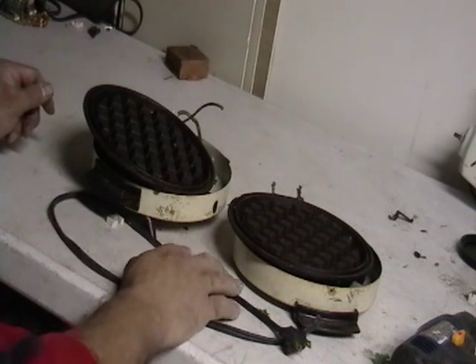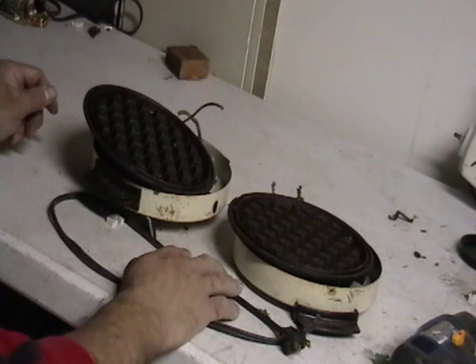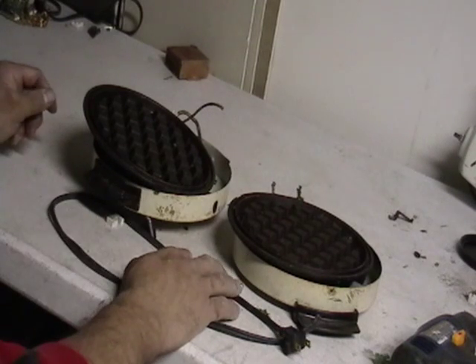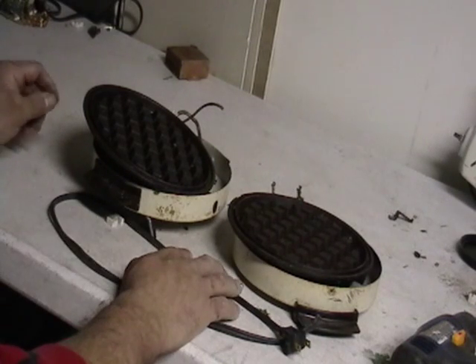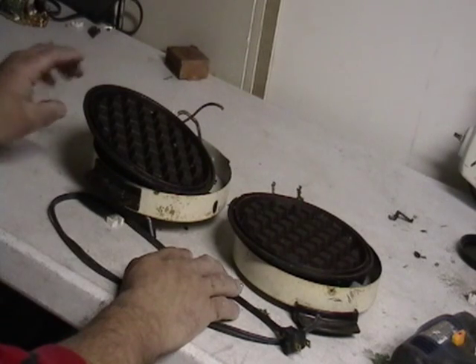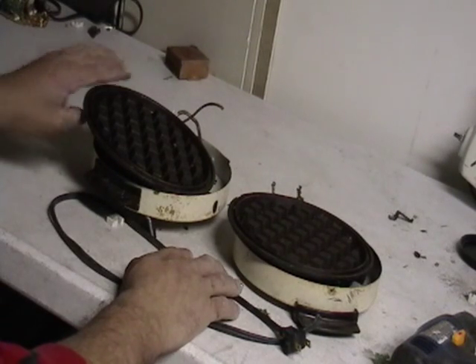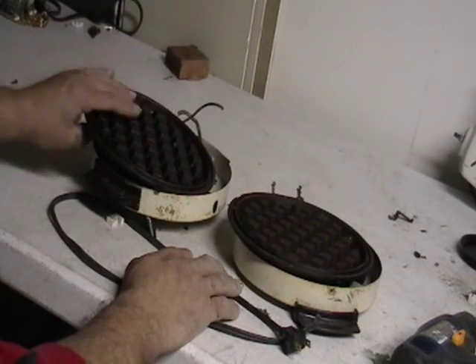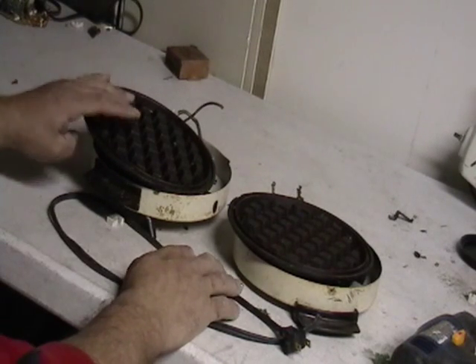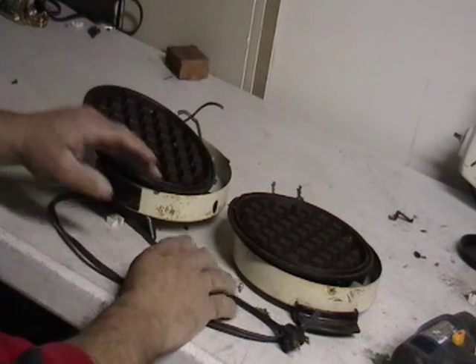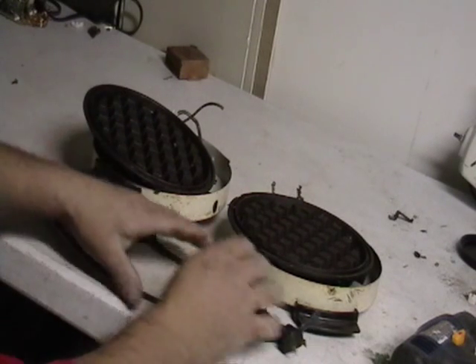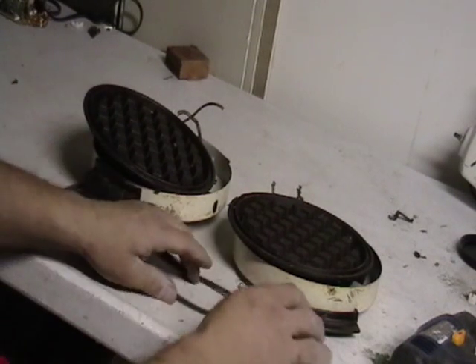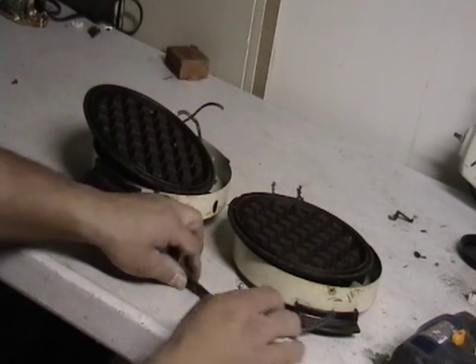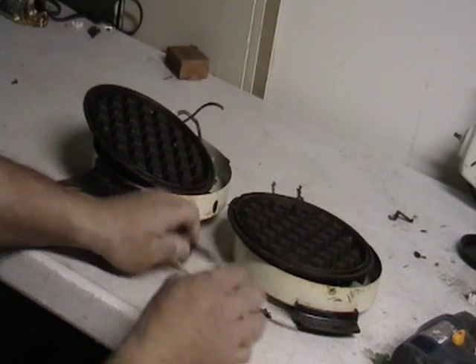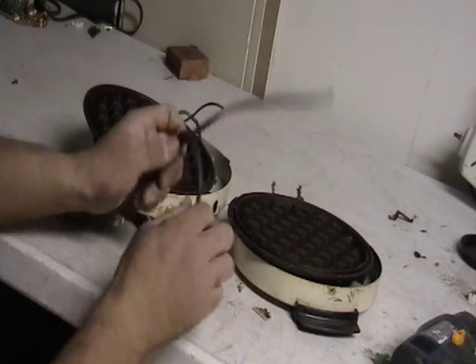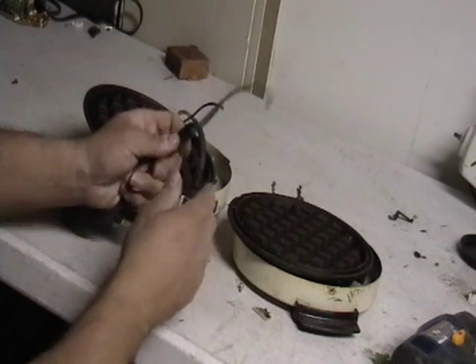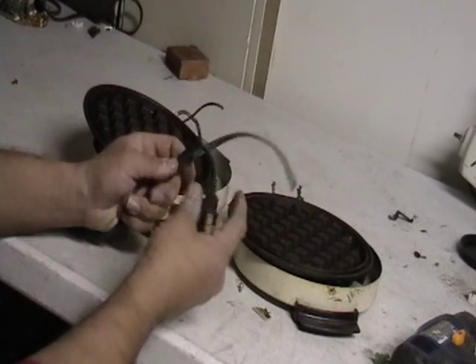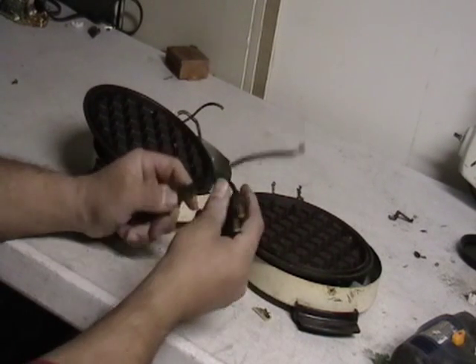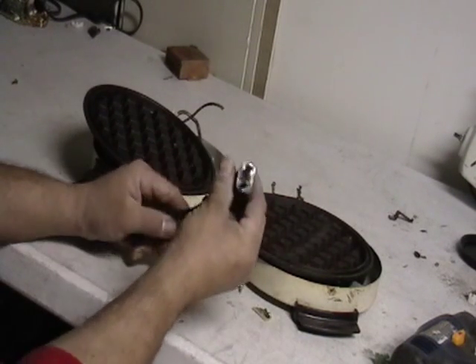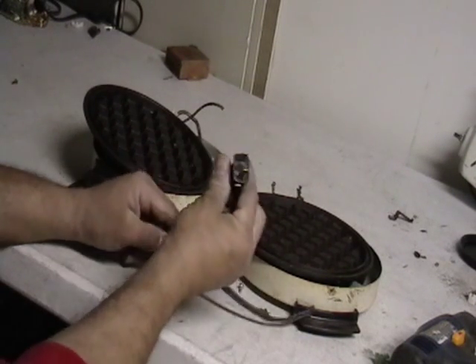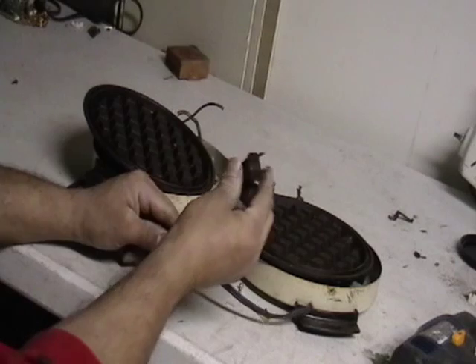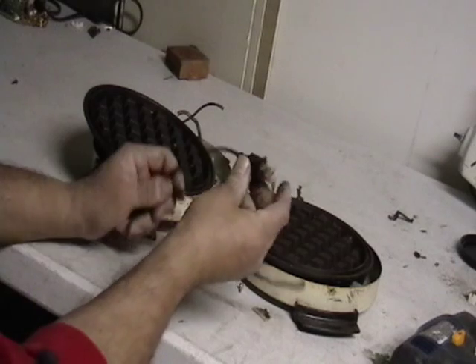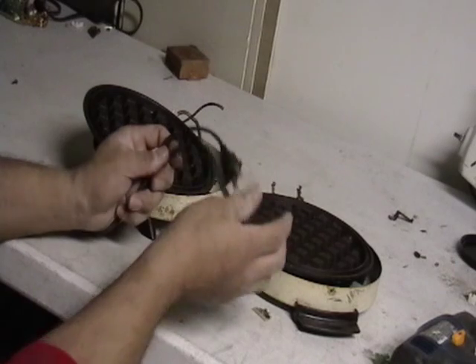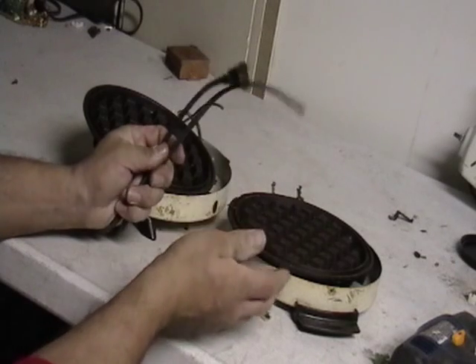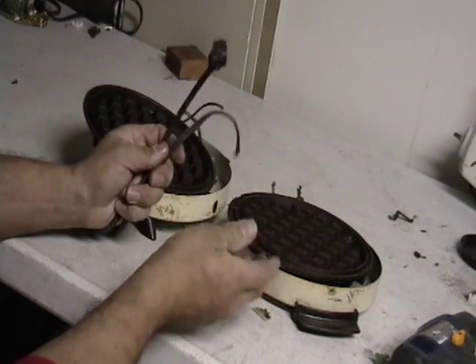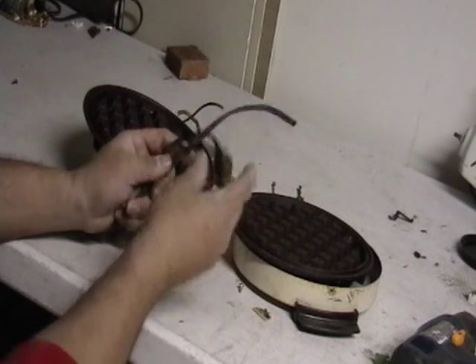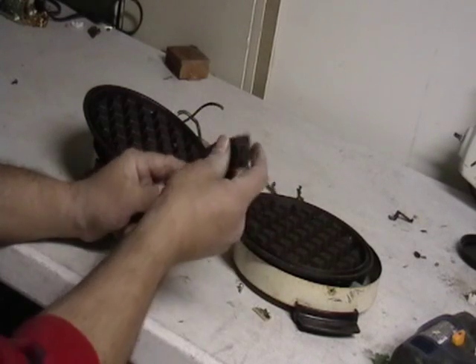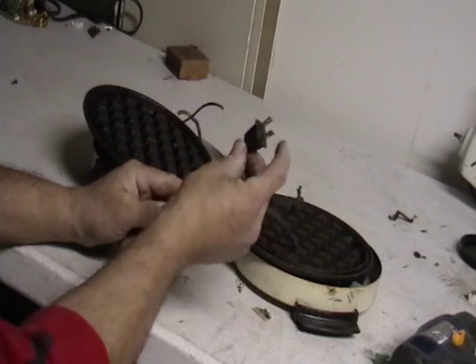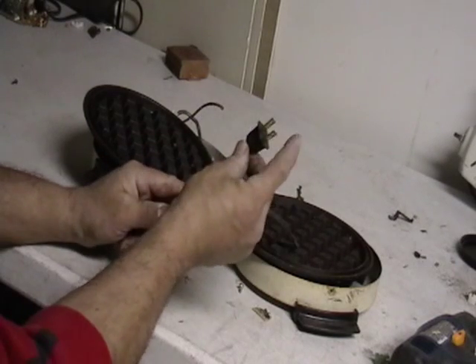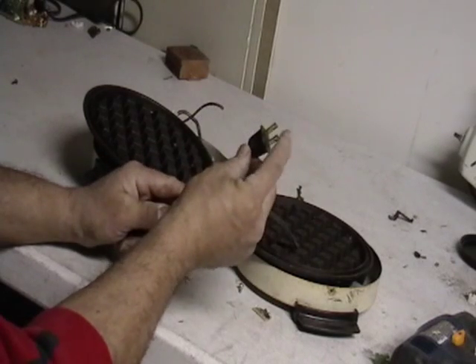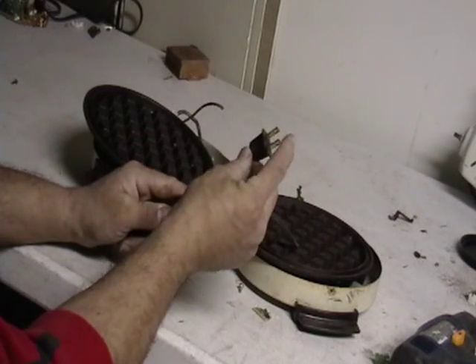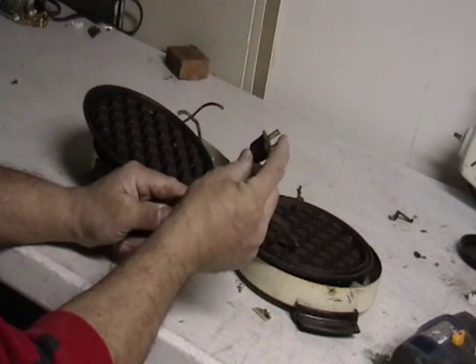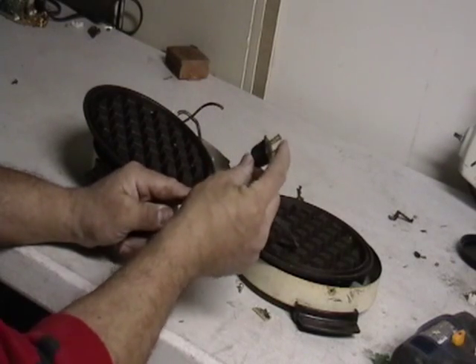I took it apart and the first thing I did was cut the cord. You have your copper here, then you have some brass.